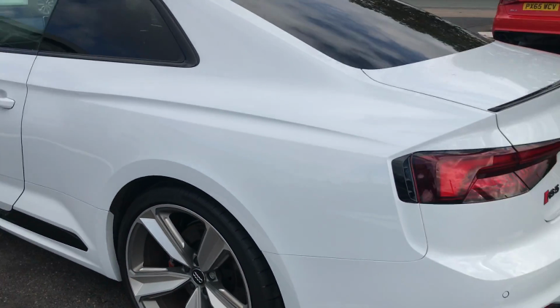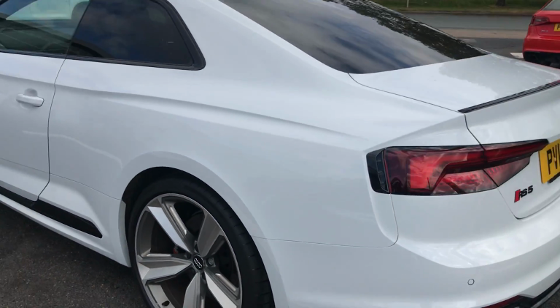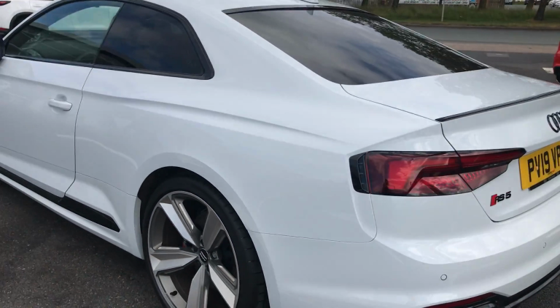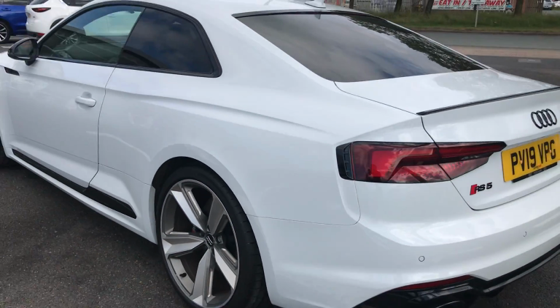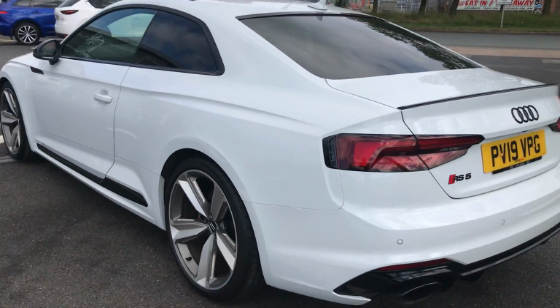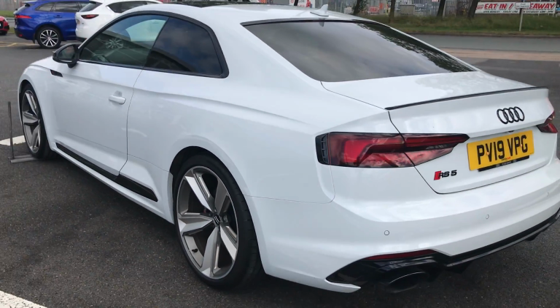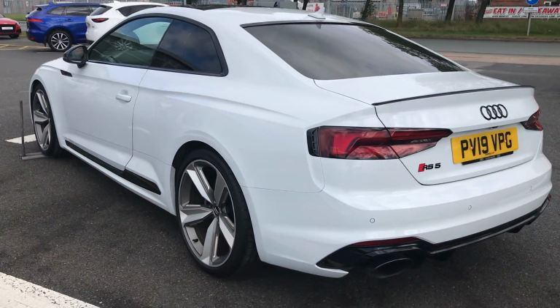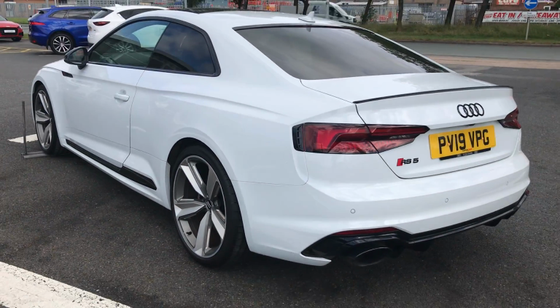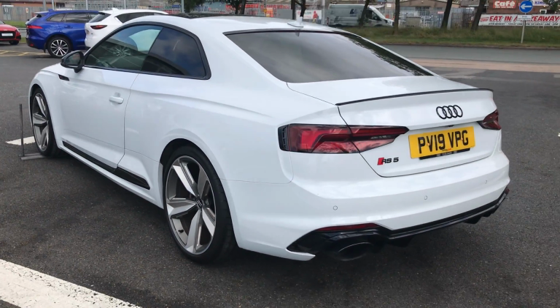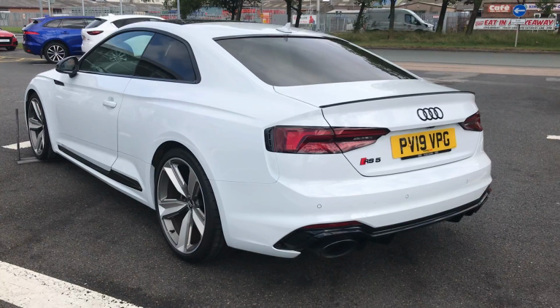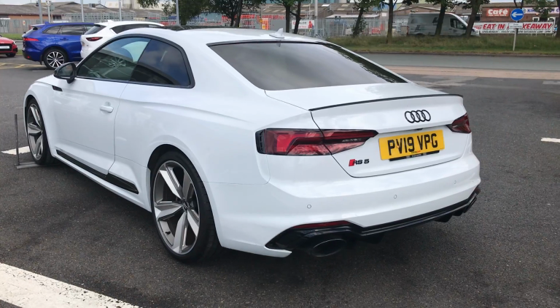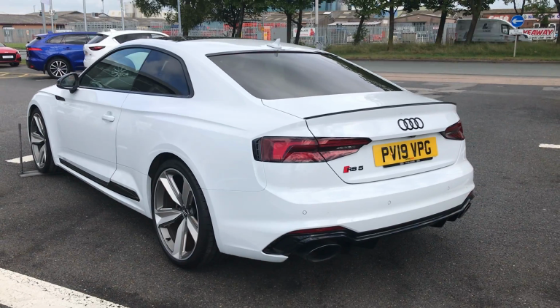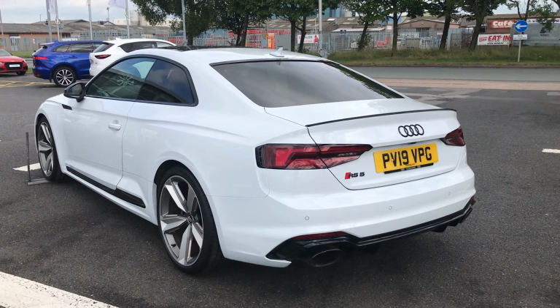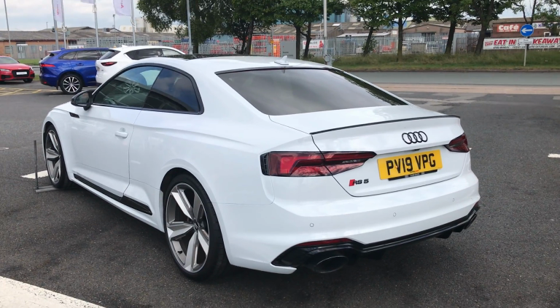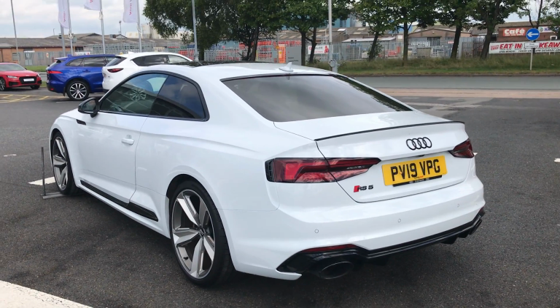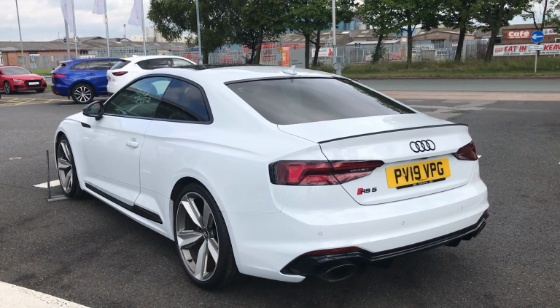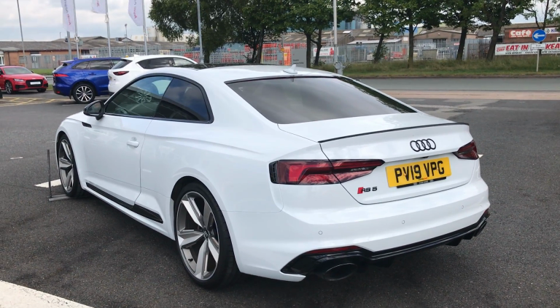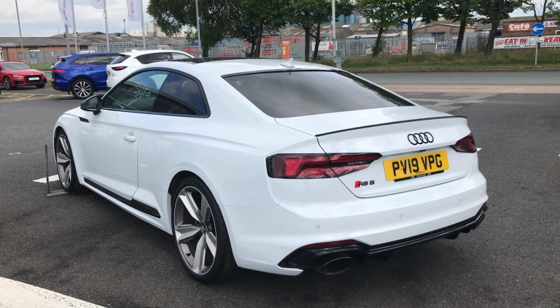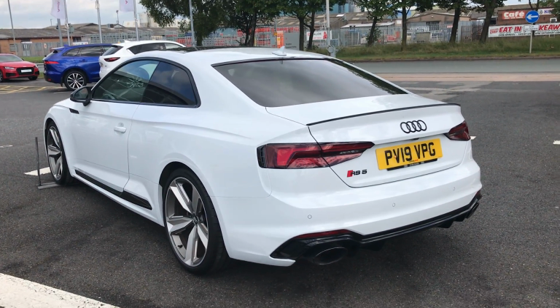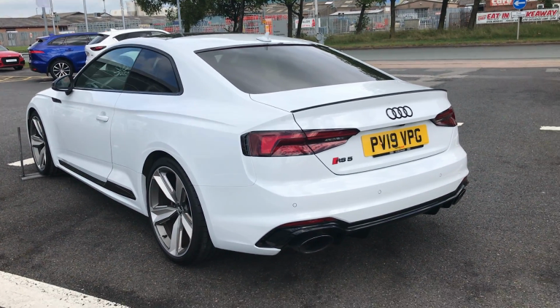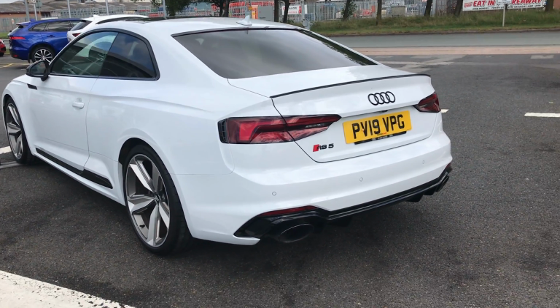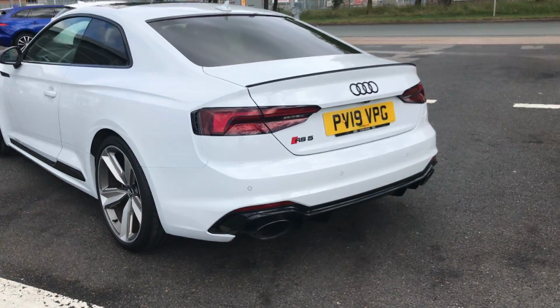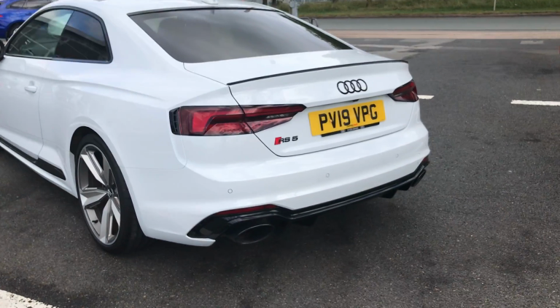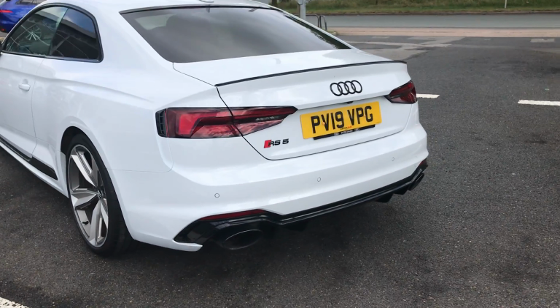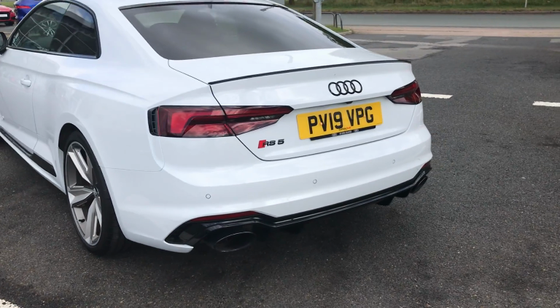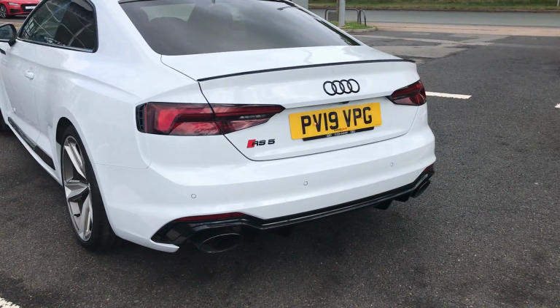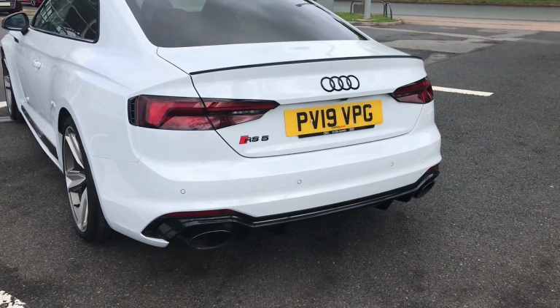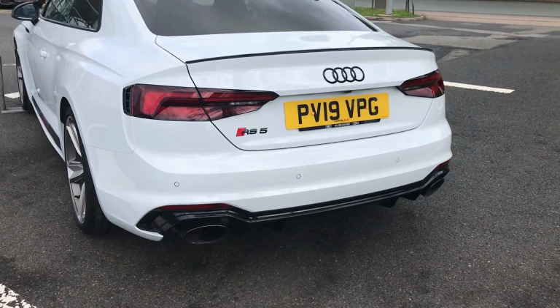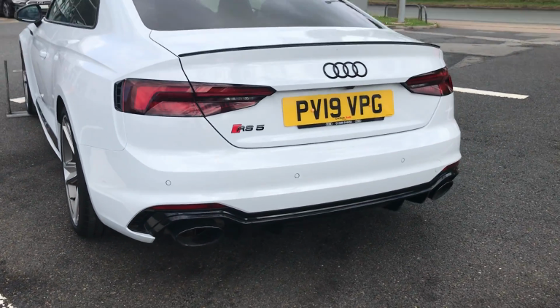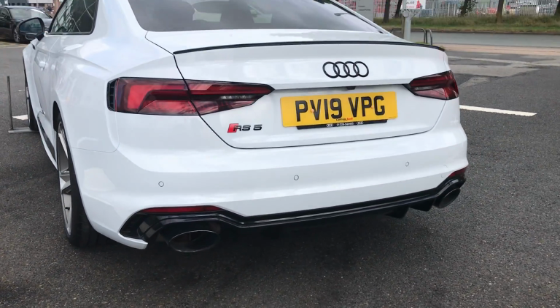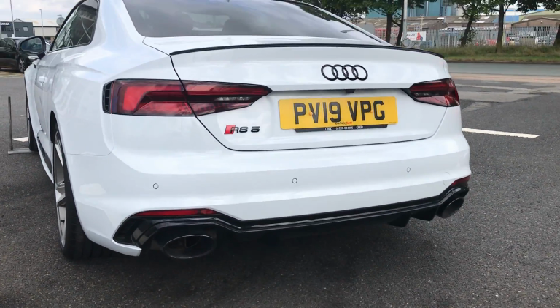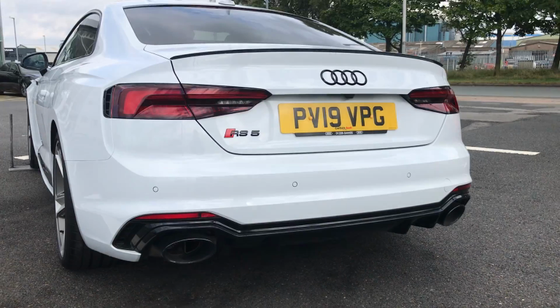As we move around to the back of the vehicle, this car also comes with a rear view camera as well as the RS Sport Exhaust System.